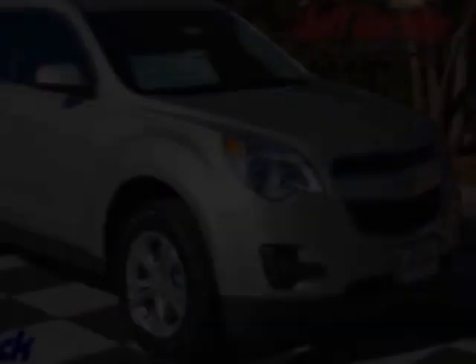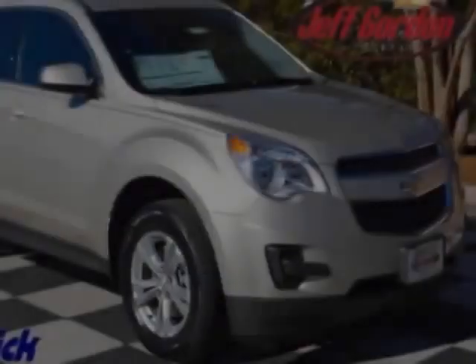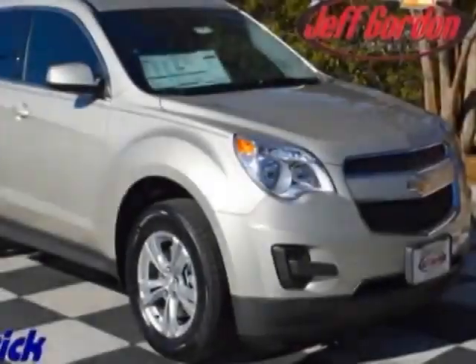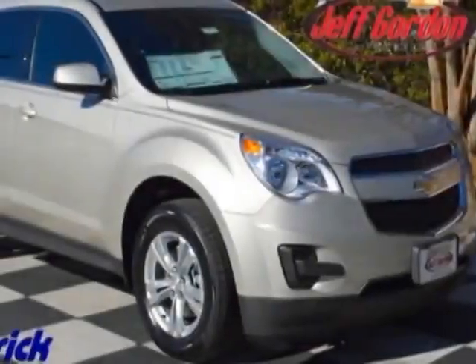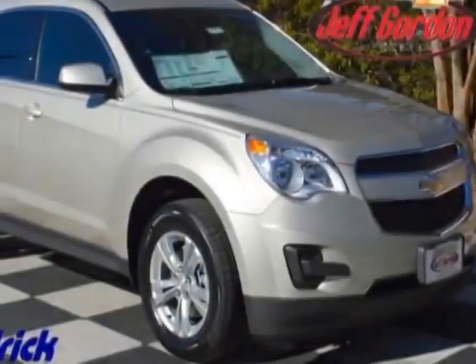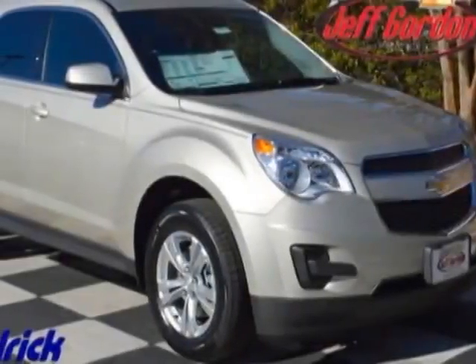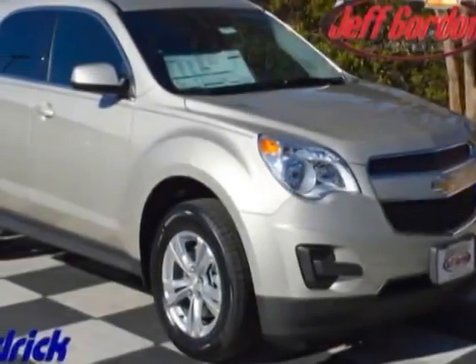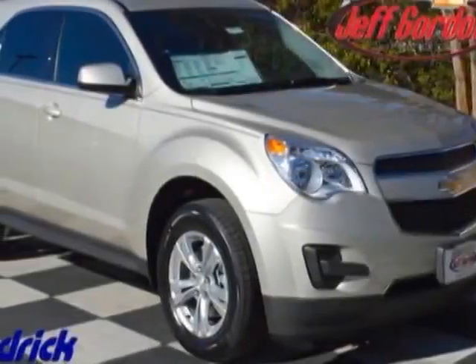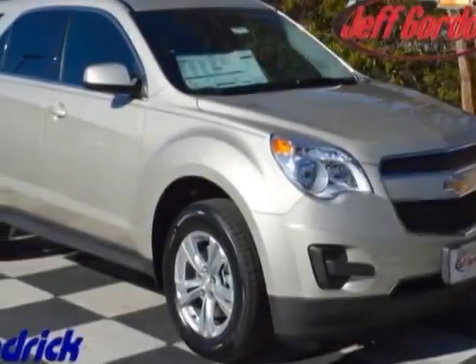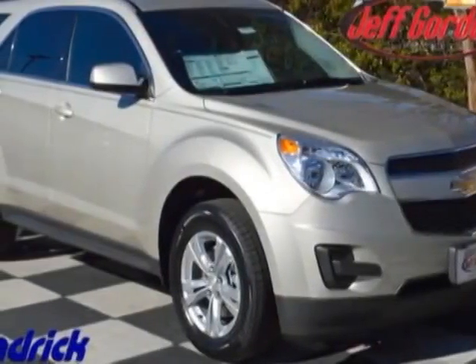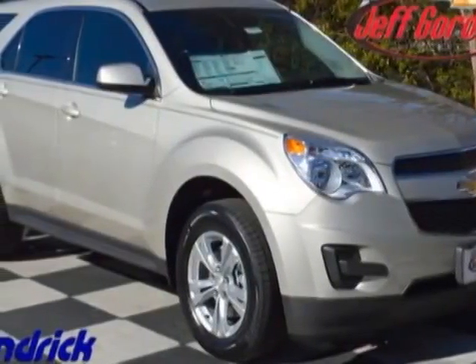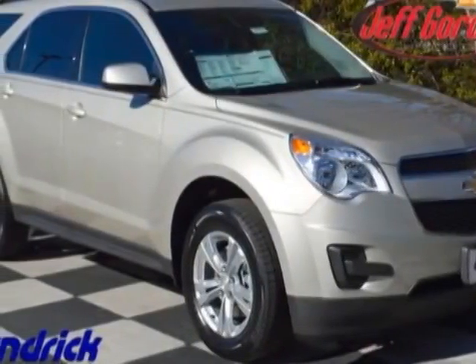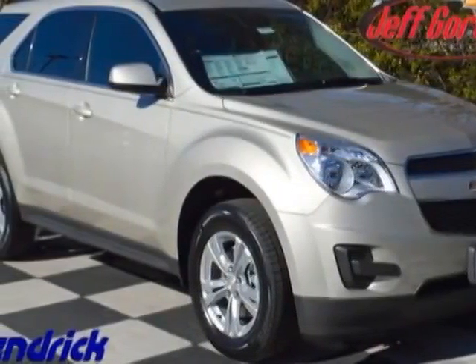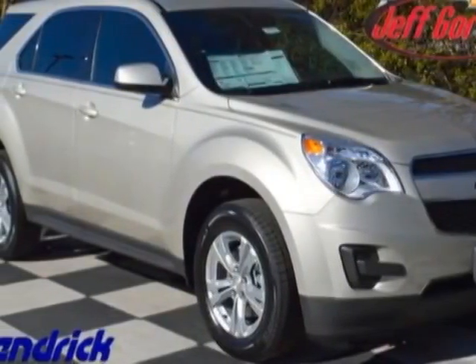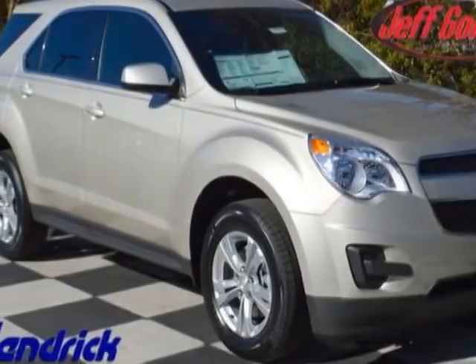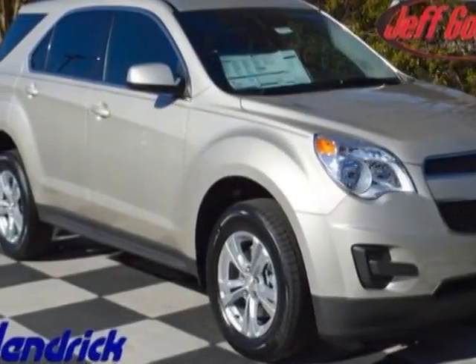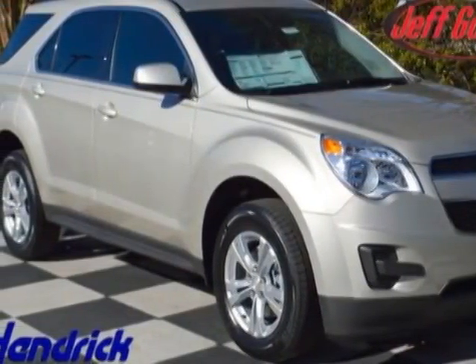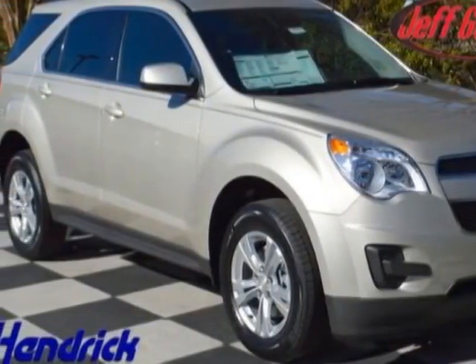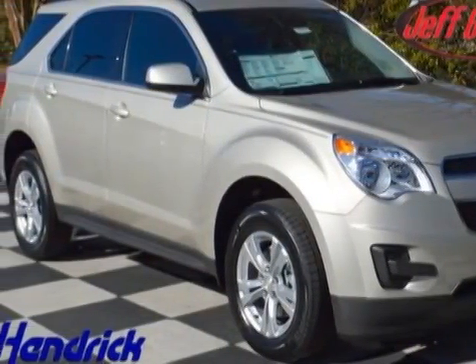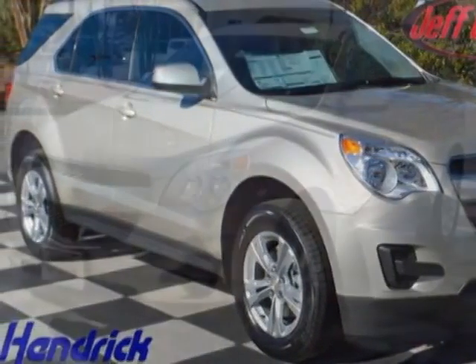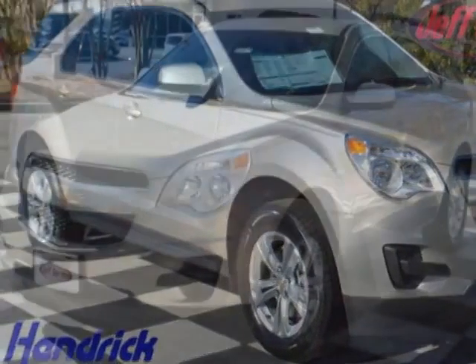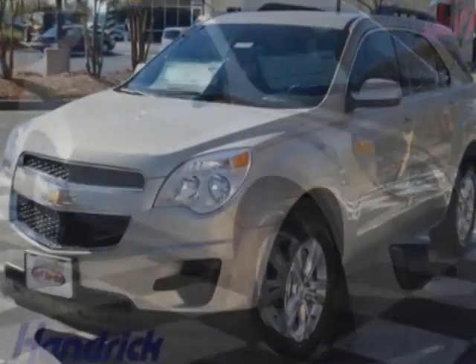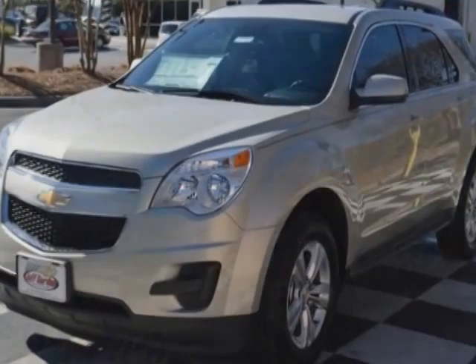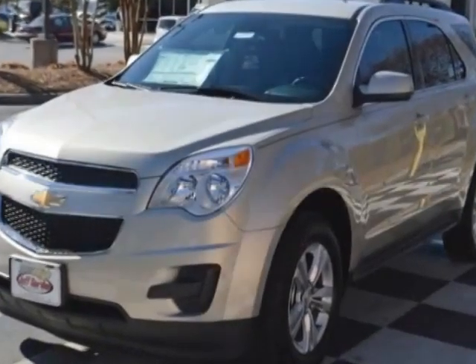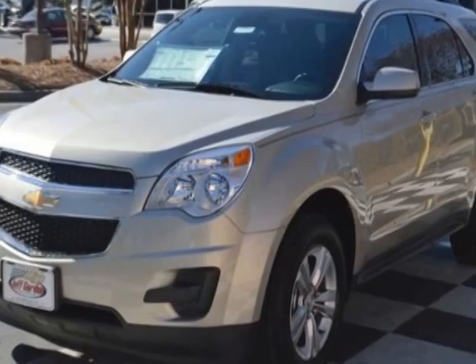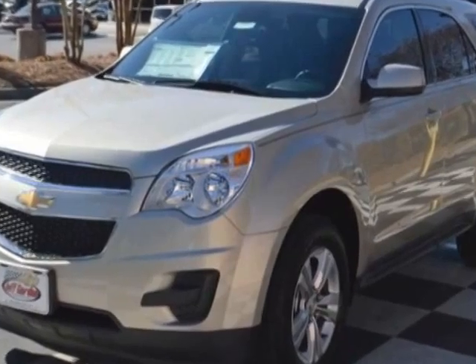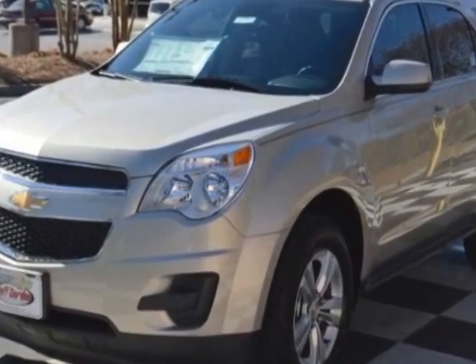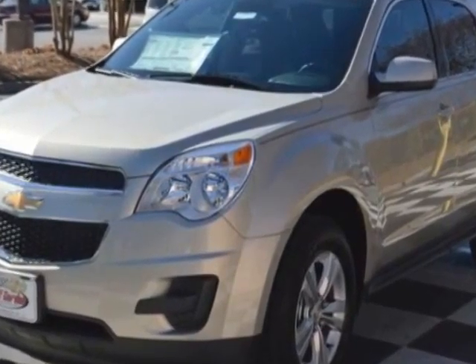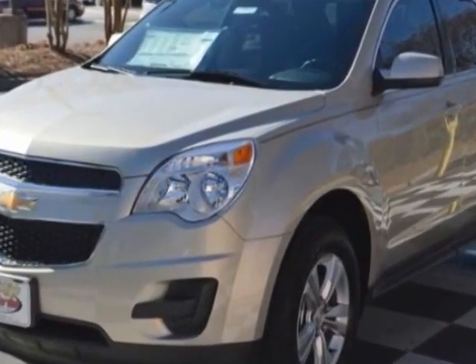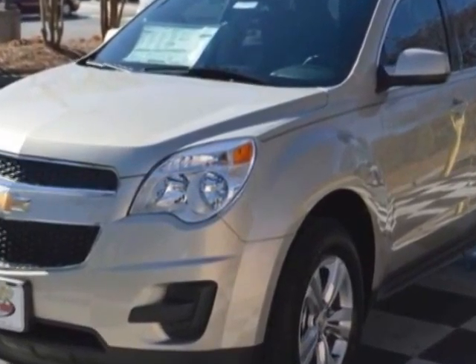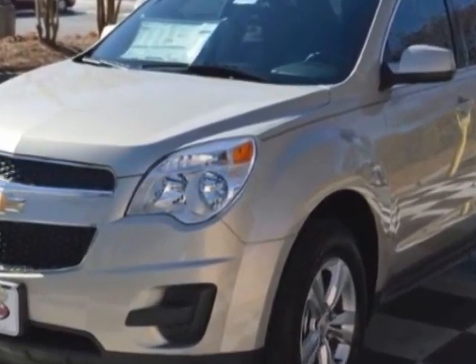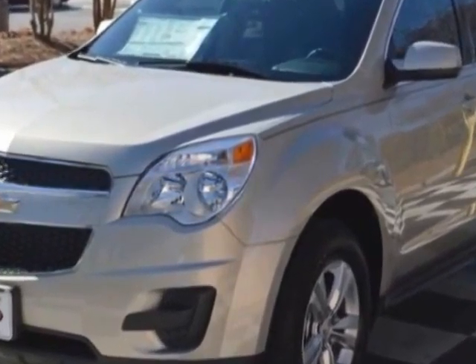Look at this new 2015 Chevrolet Equinox. For your protection, this vehicle has a full factory warranty.